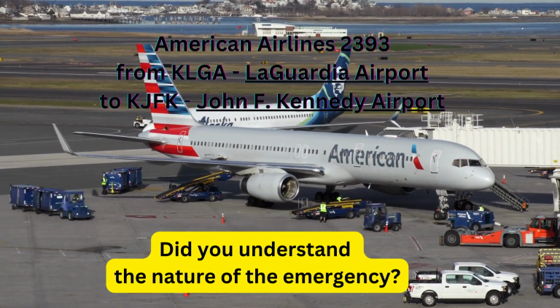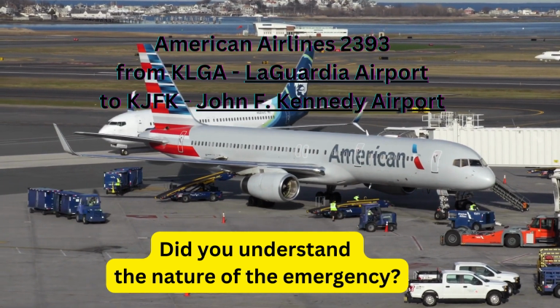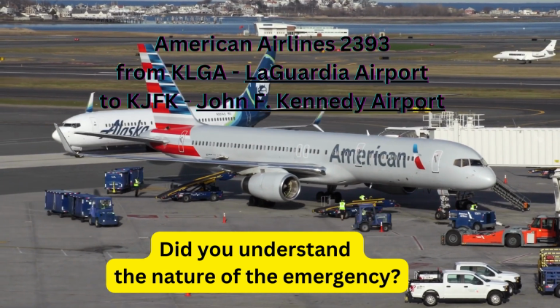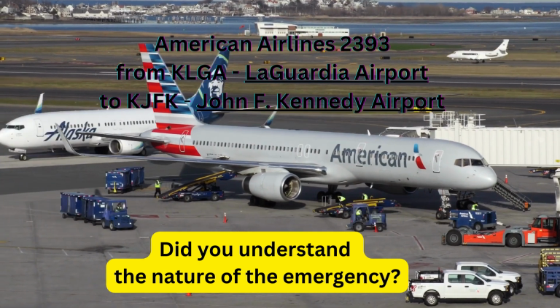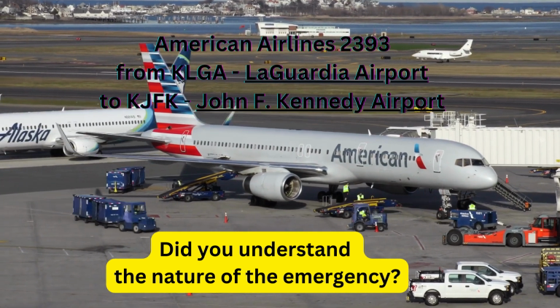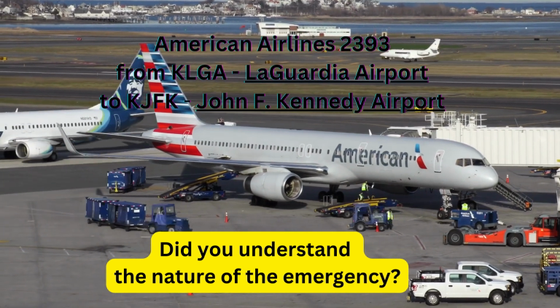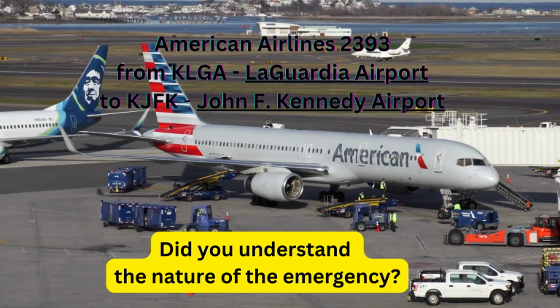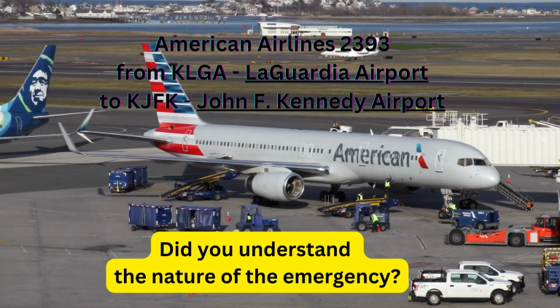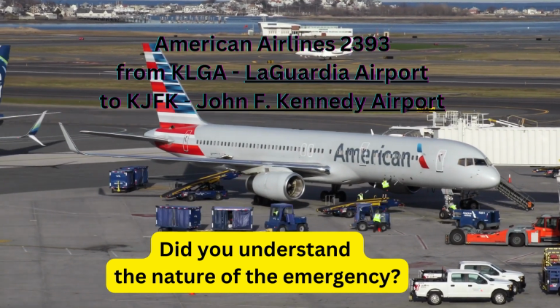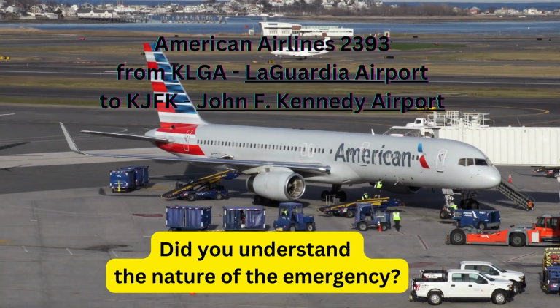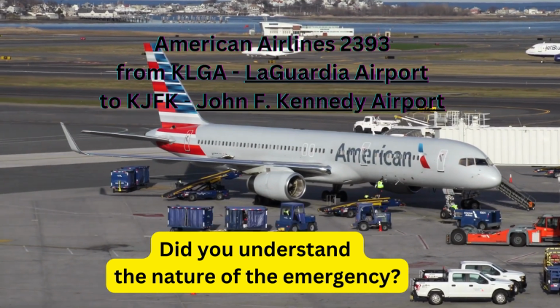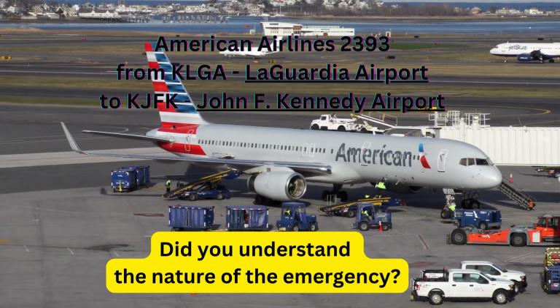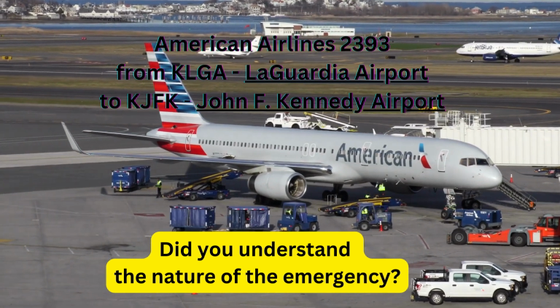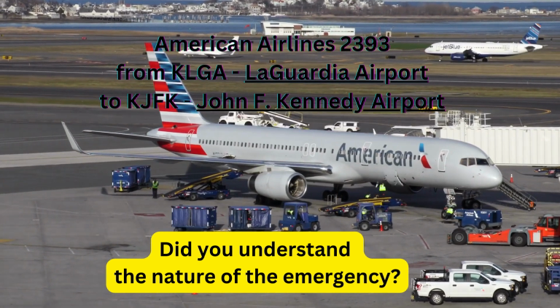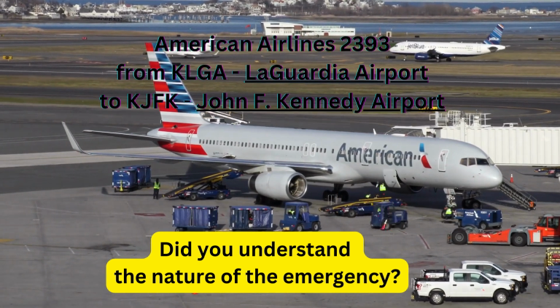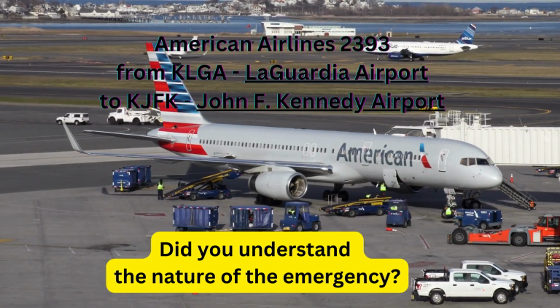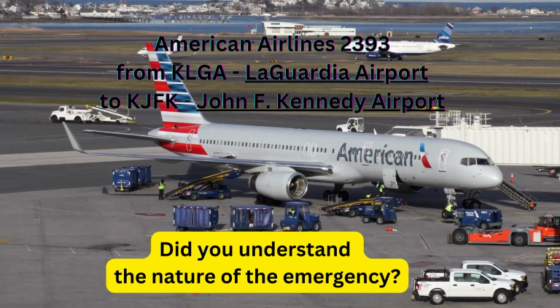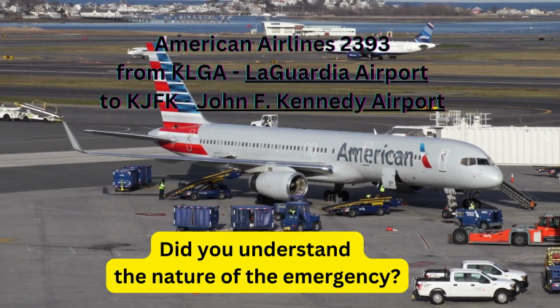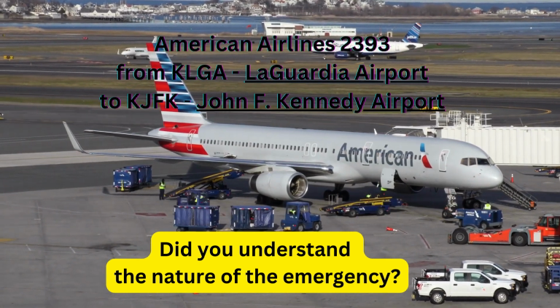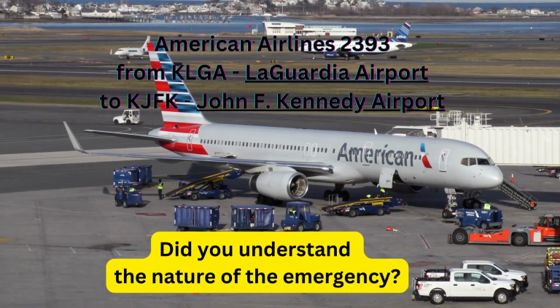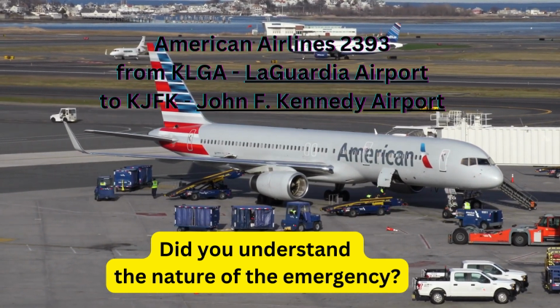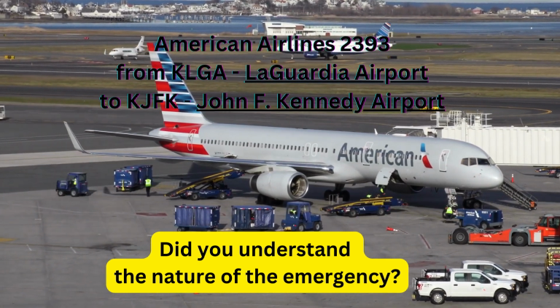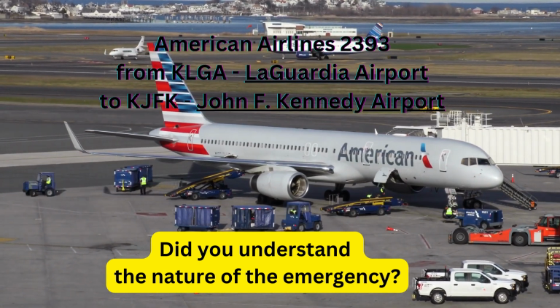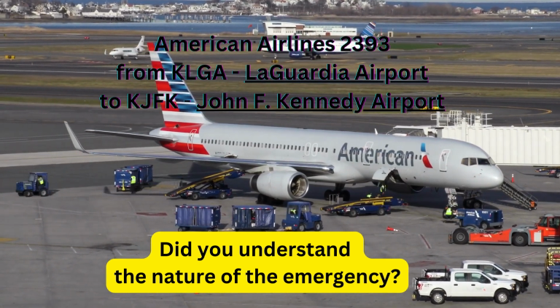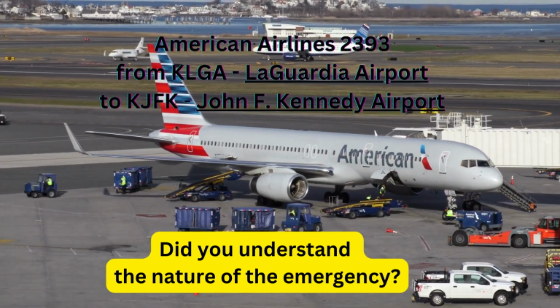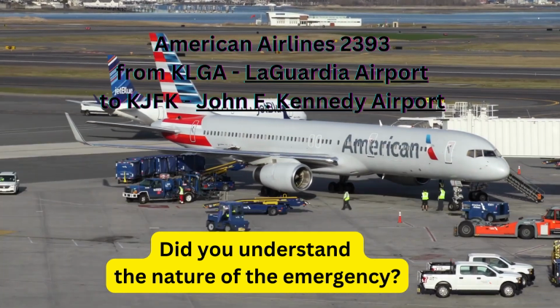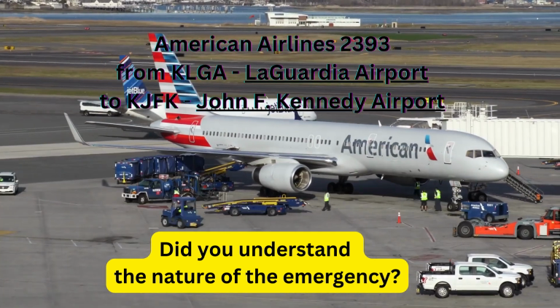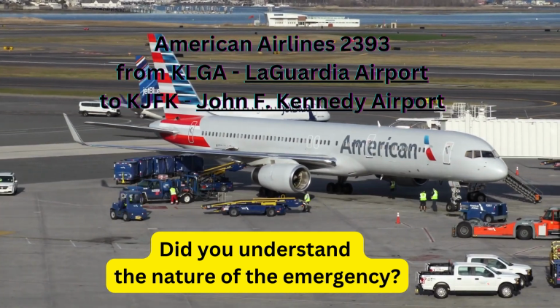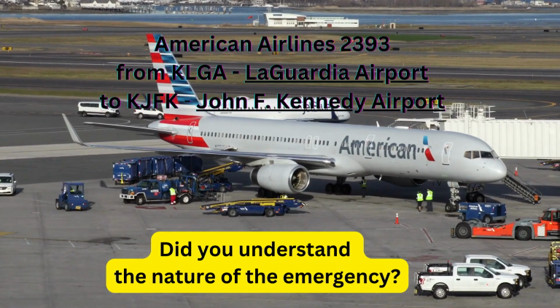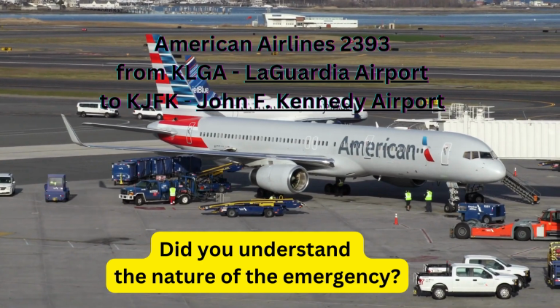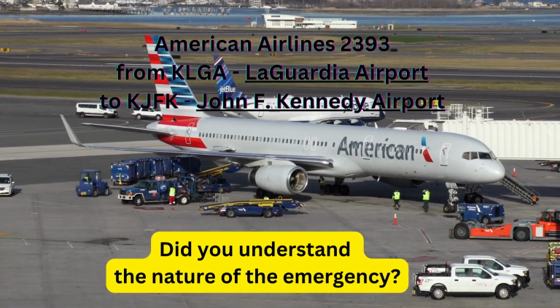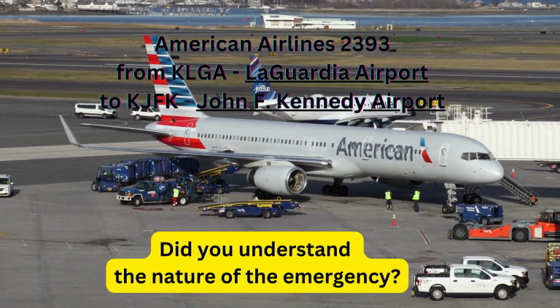Chopper 2, Kennedy Tower, good afternoon. You can contact the tower on 119 point 1. I see you, thanks.